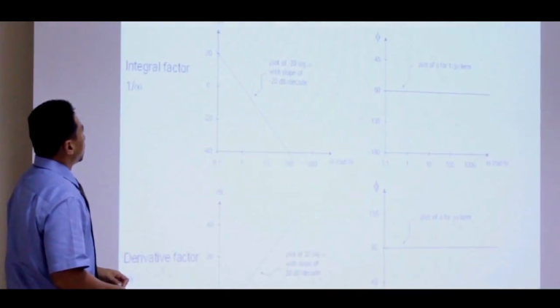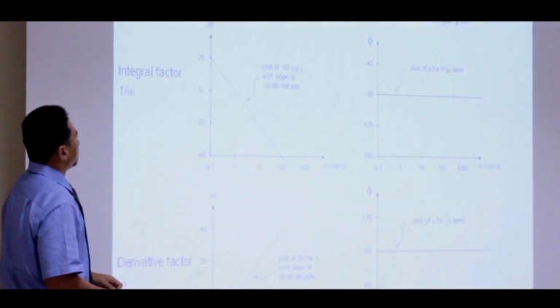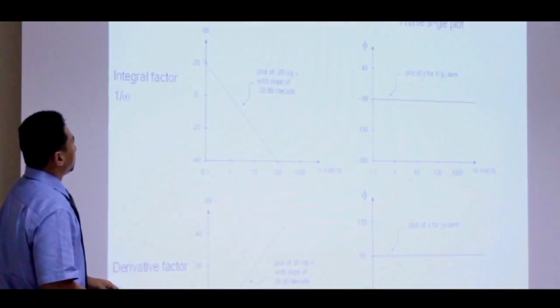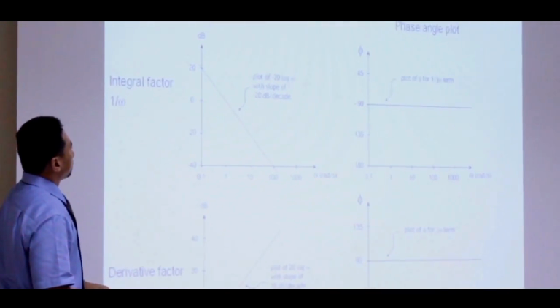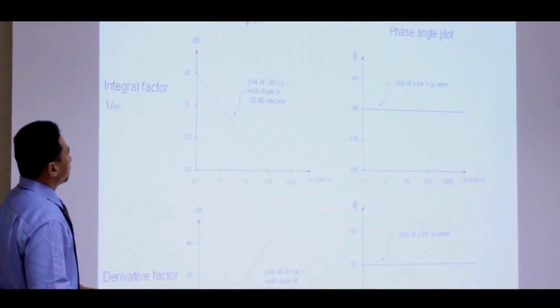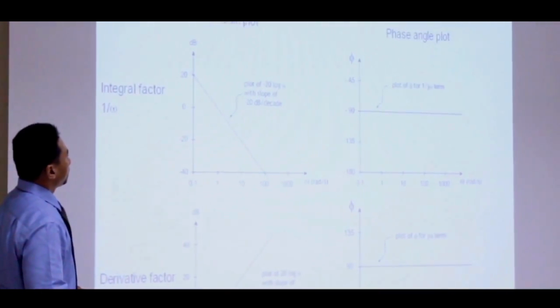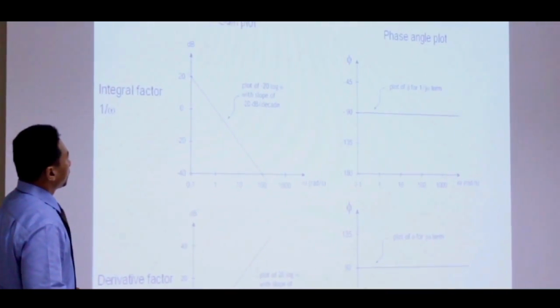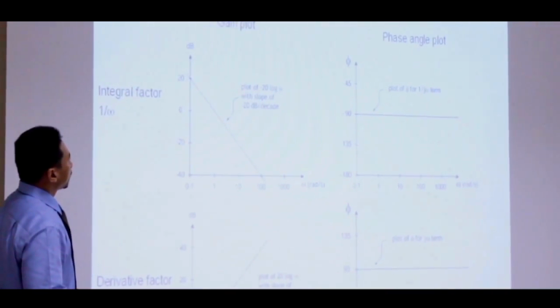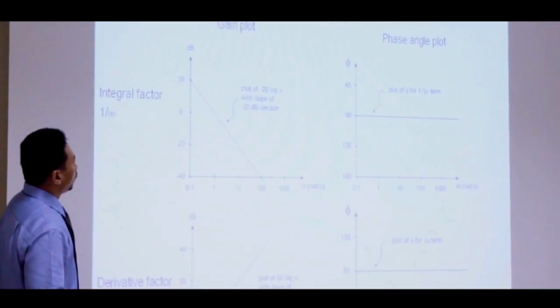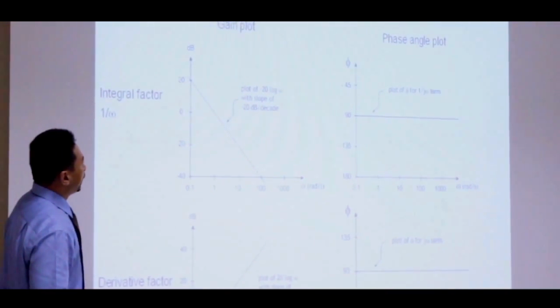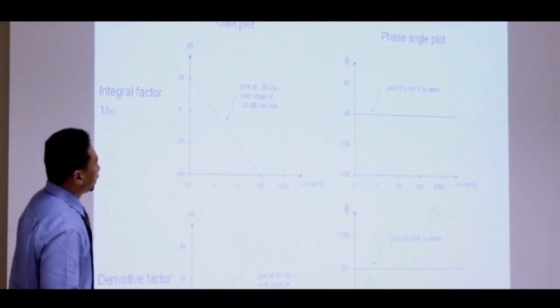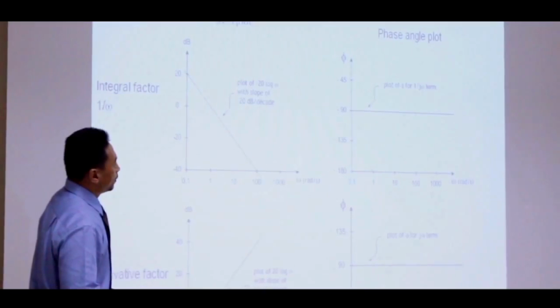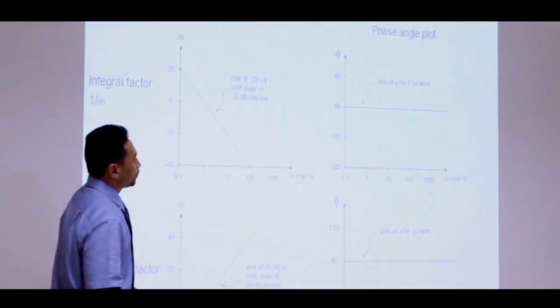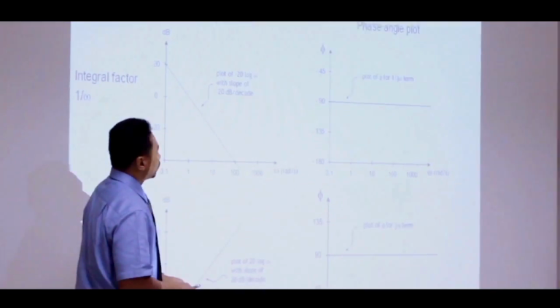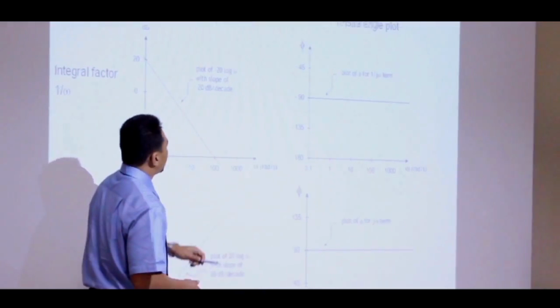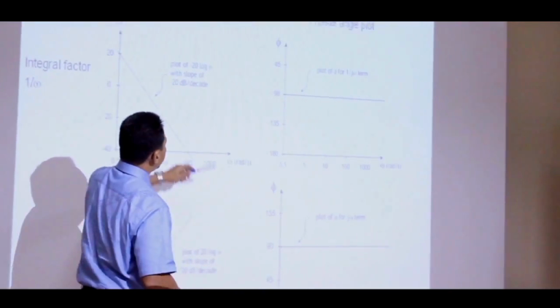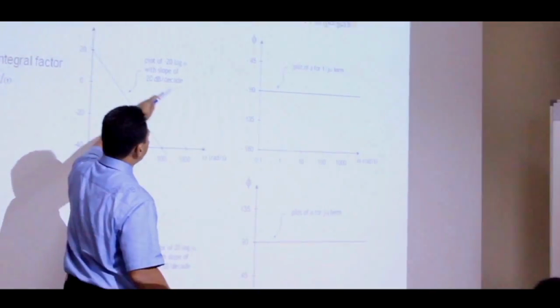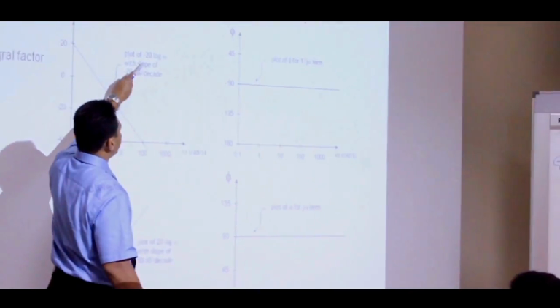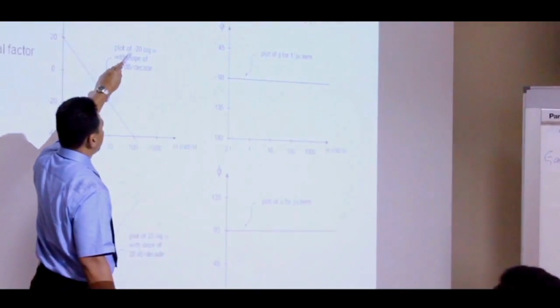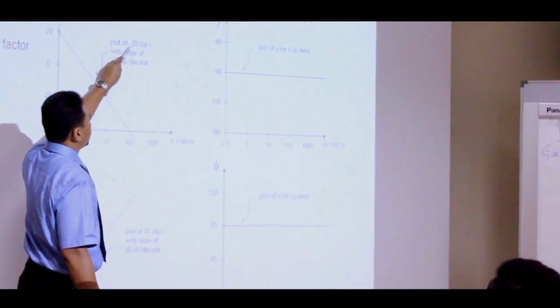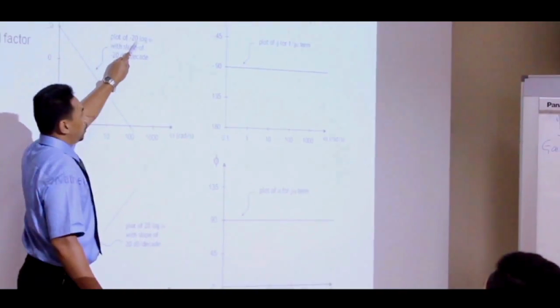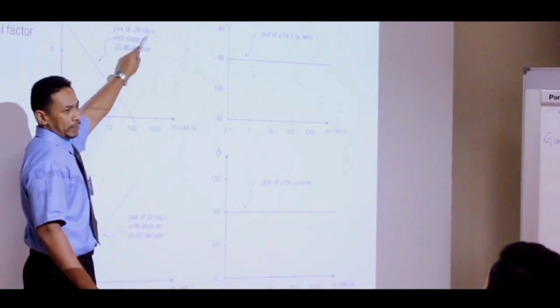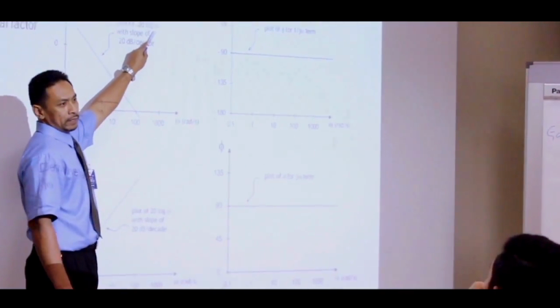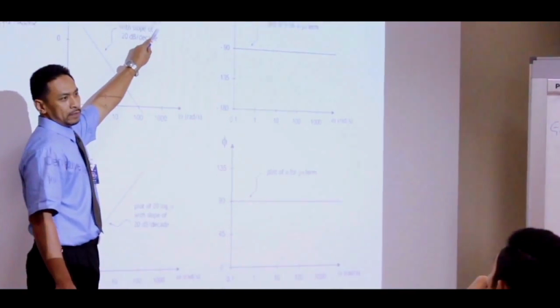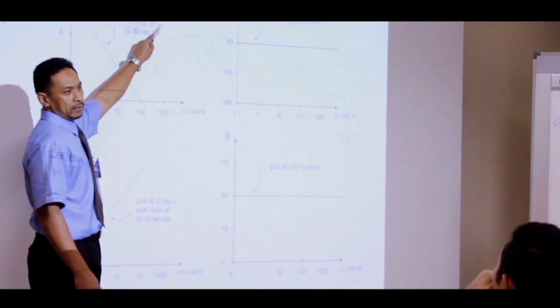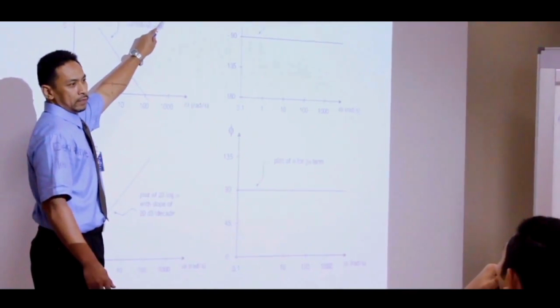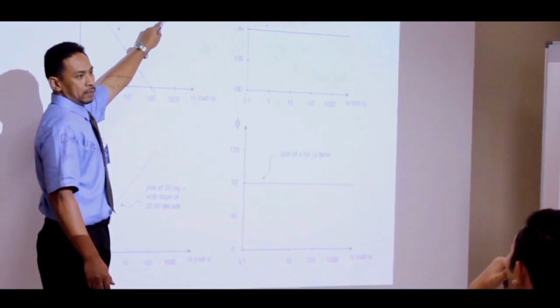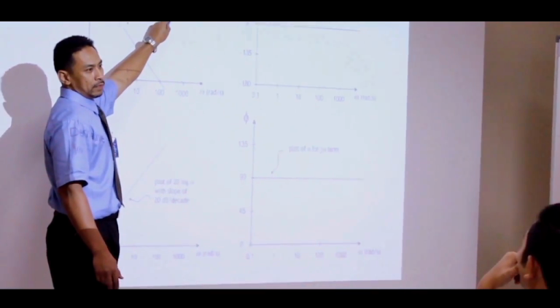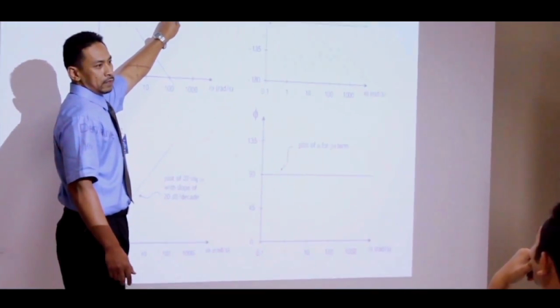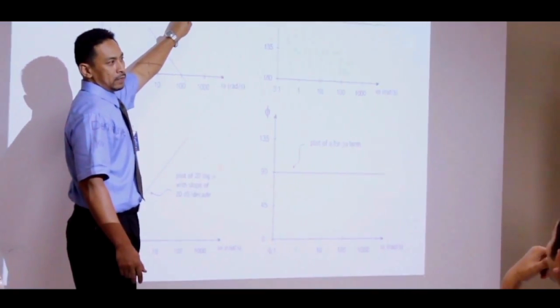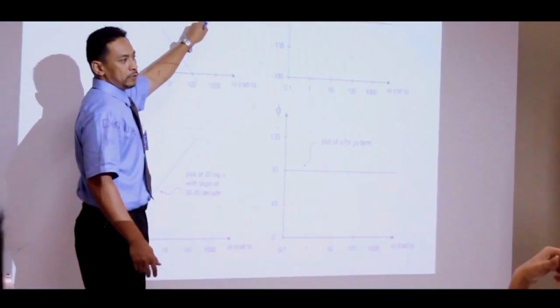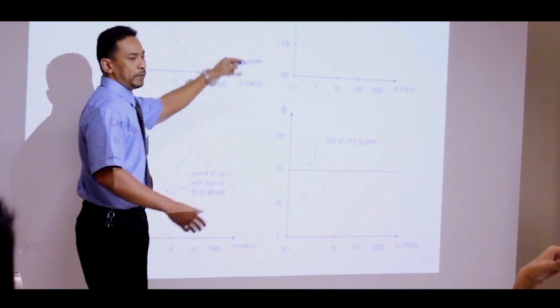The lecturers in the aeronautical department here have ample experience in the aviation field.